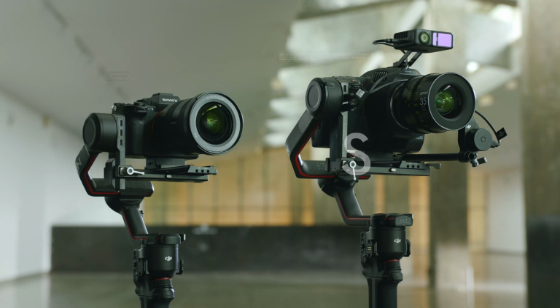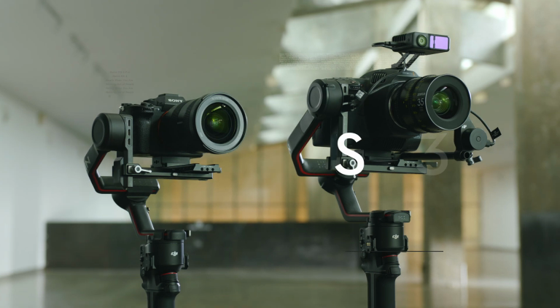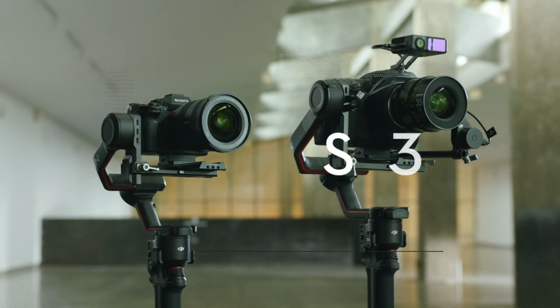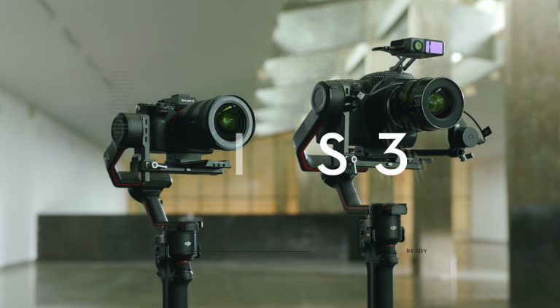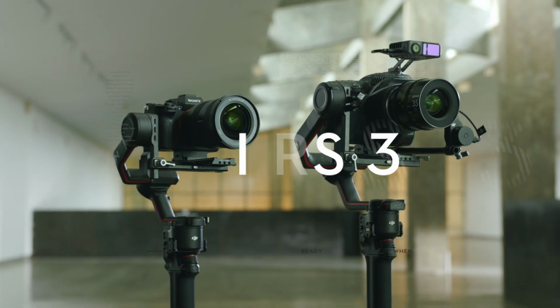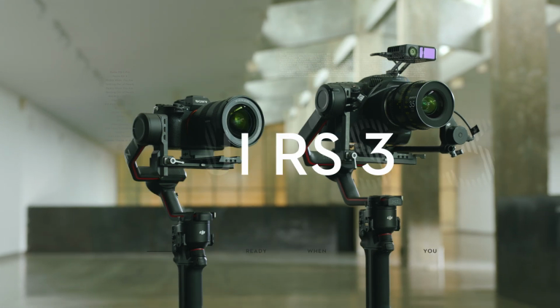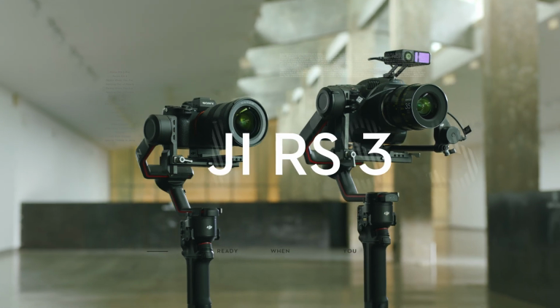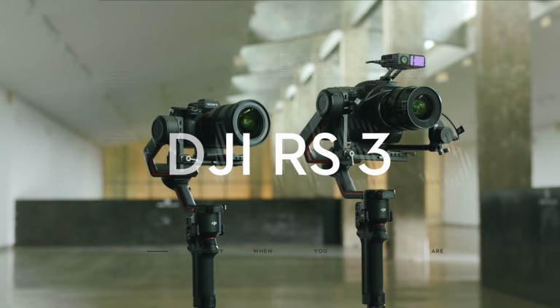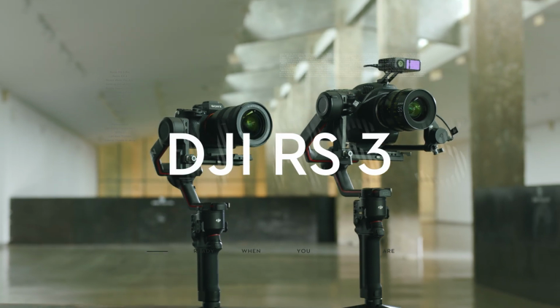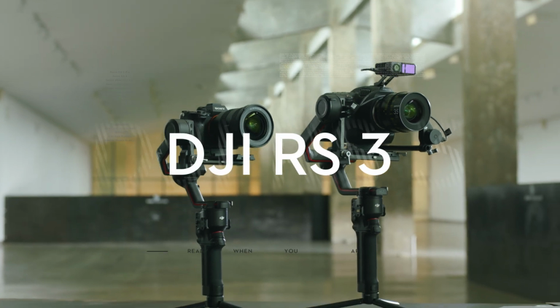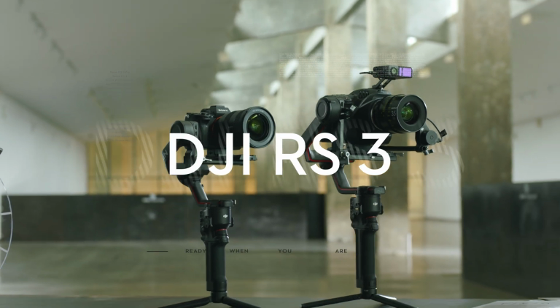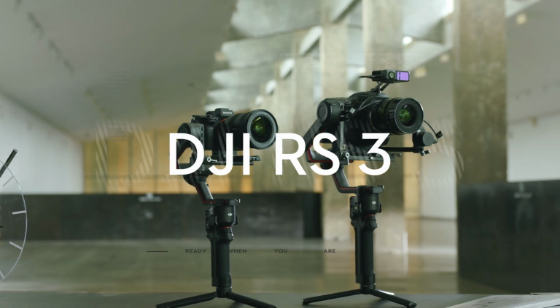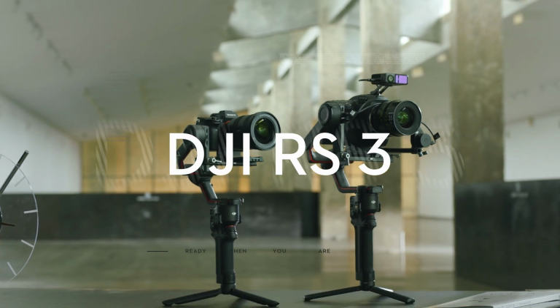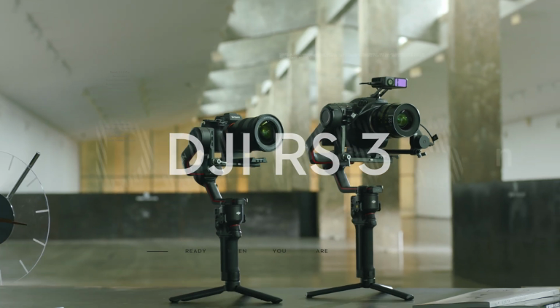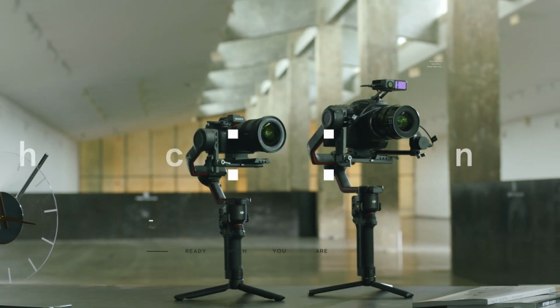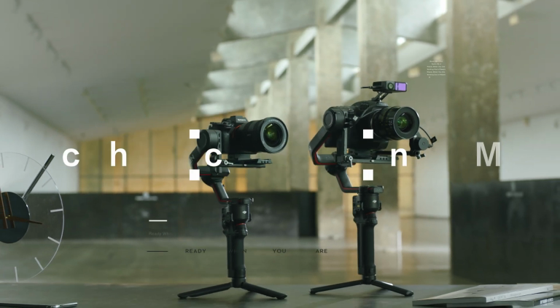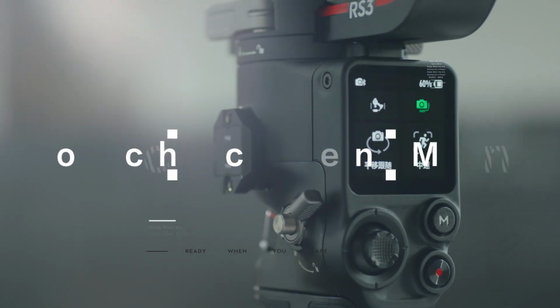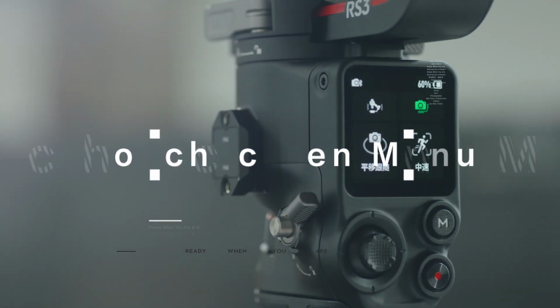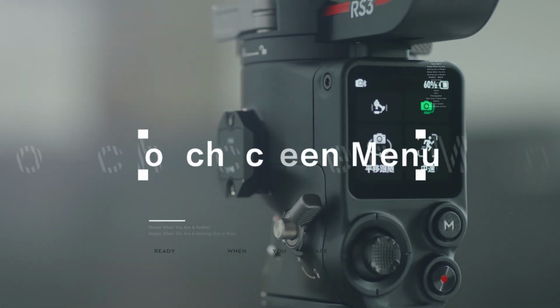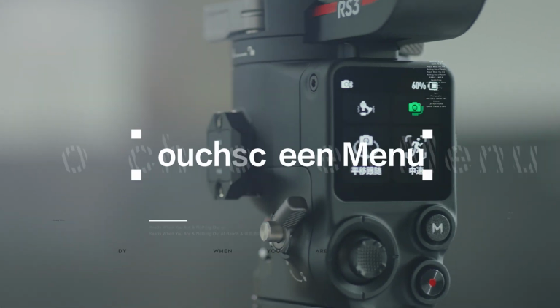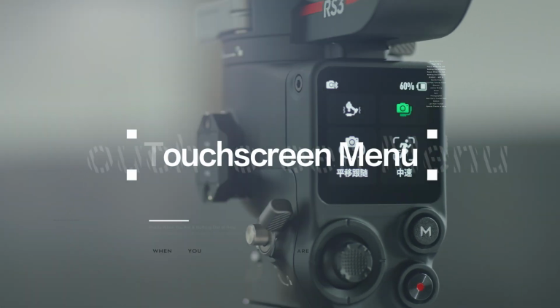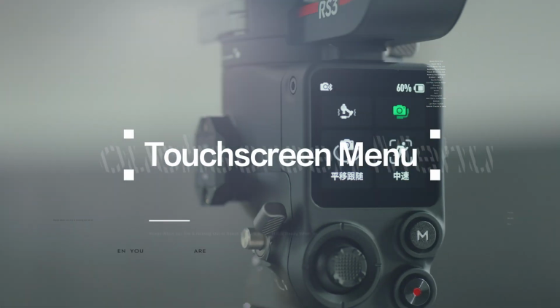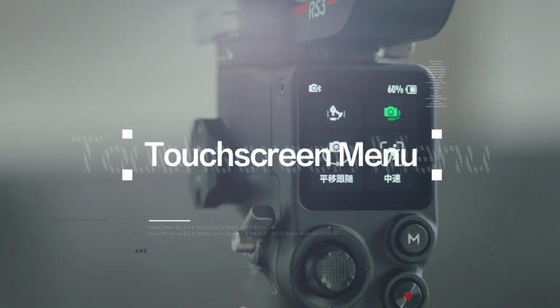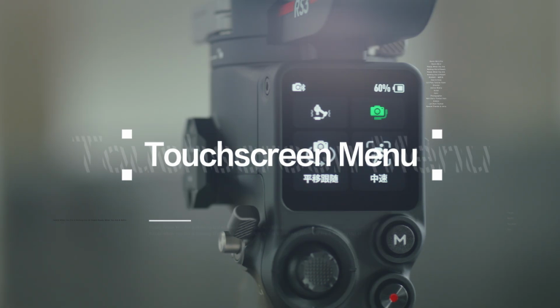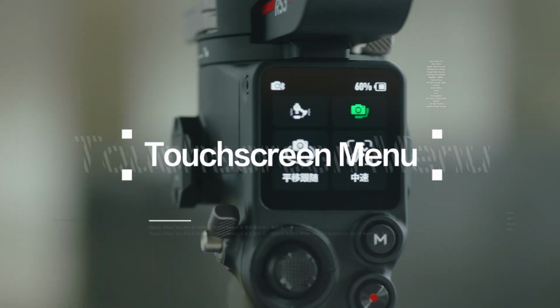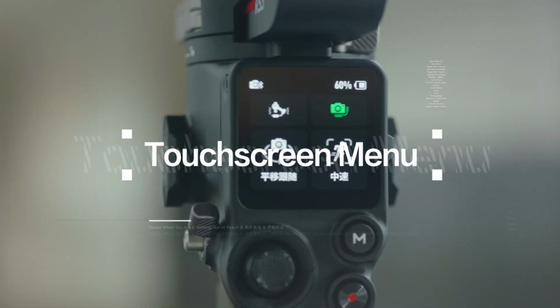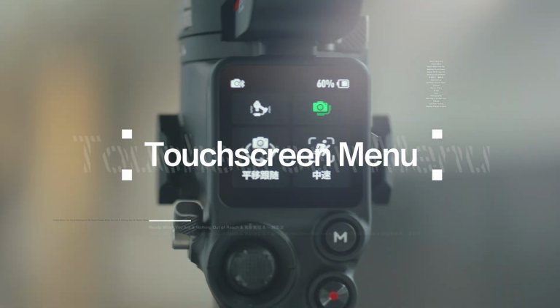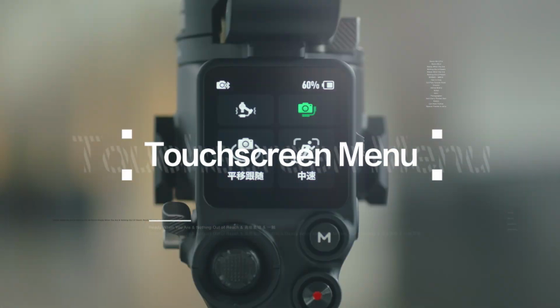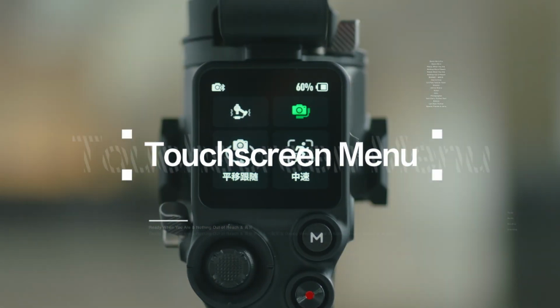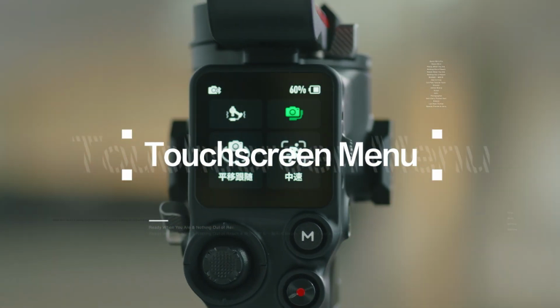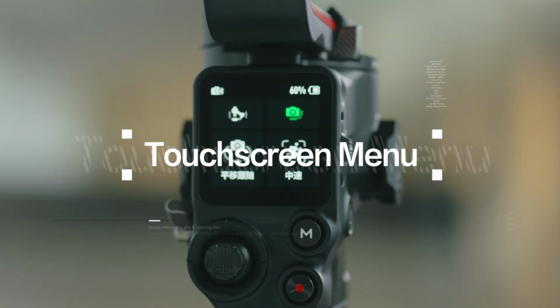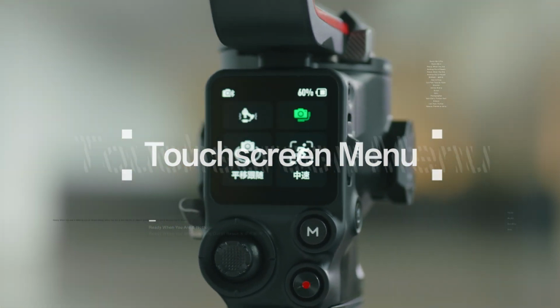Touchscreen Menu. In this video, we will show you the touchscreen menu and parameter settings of DJI RS3.